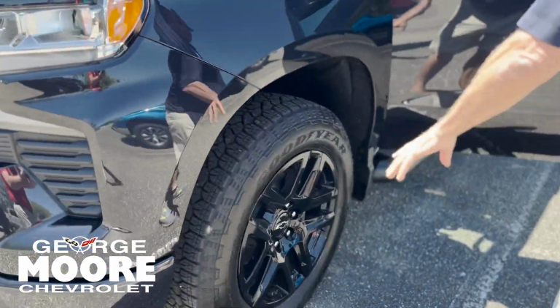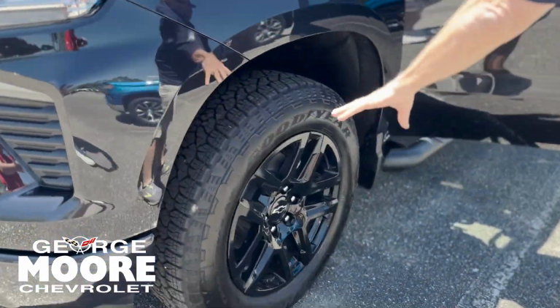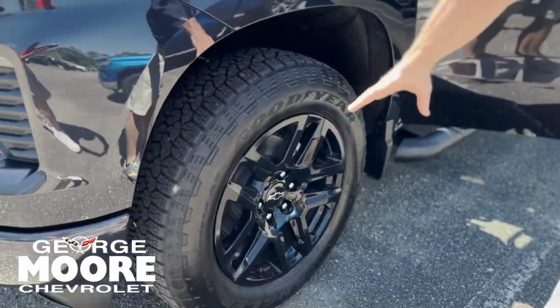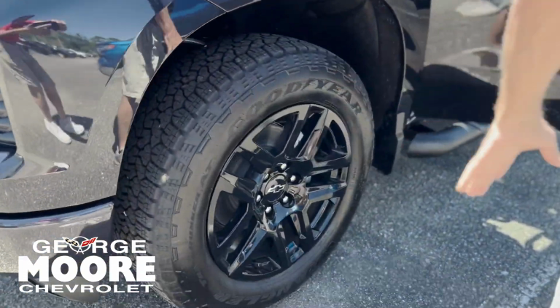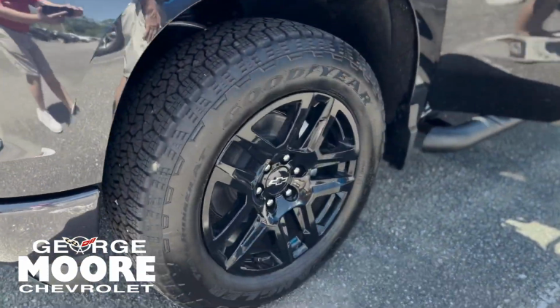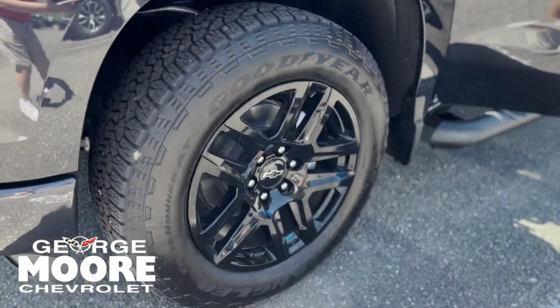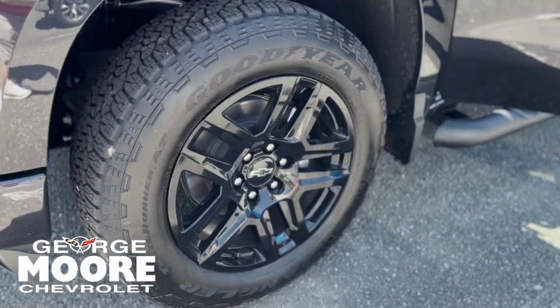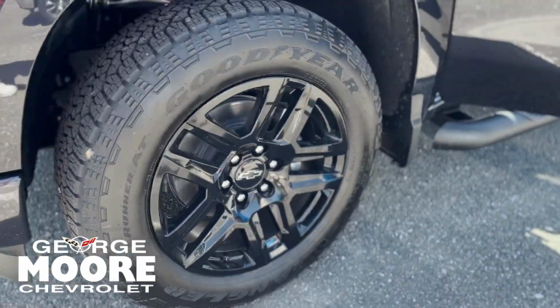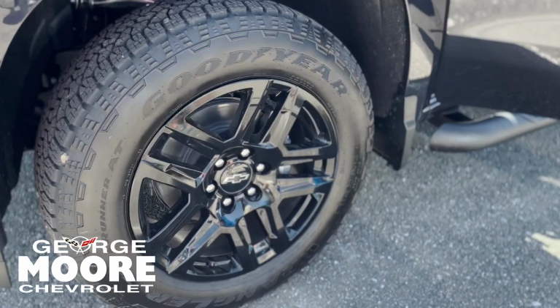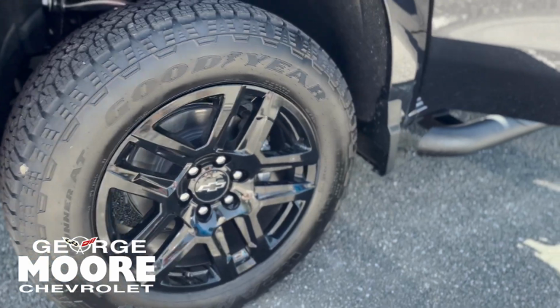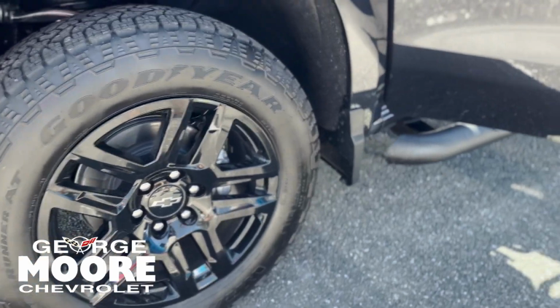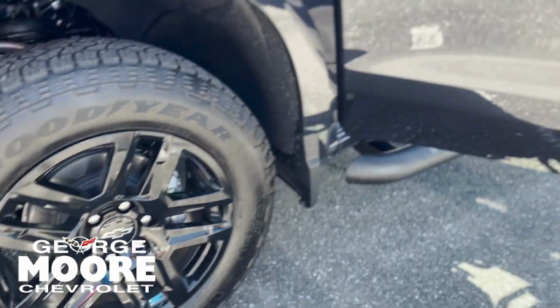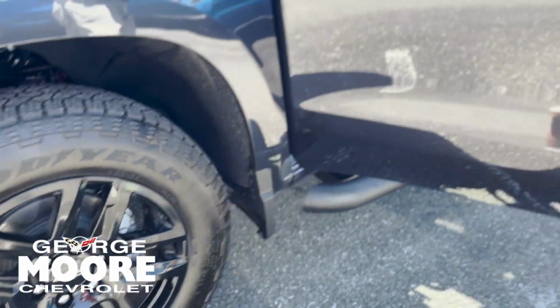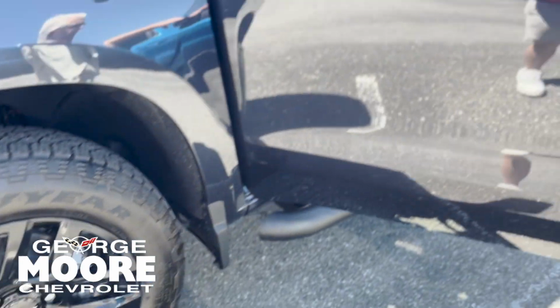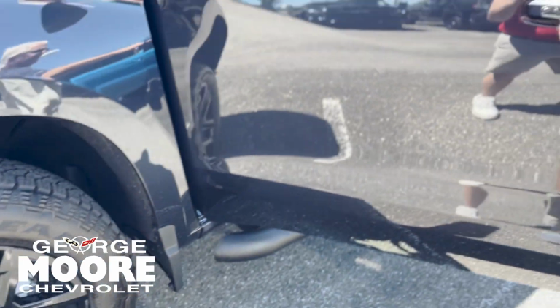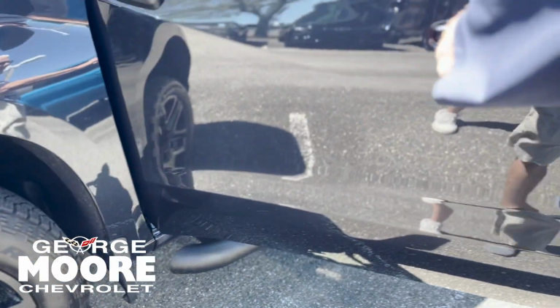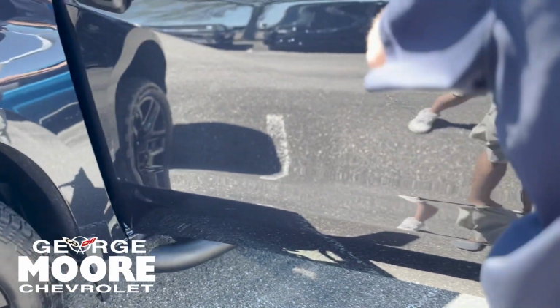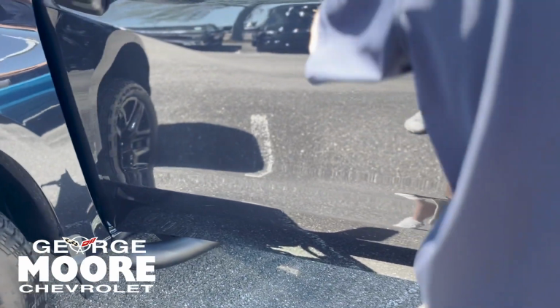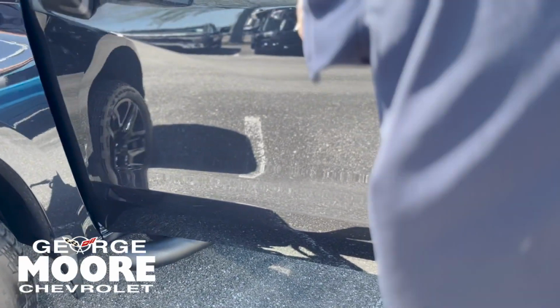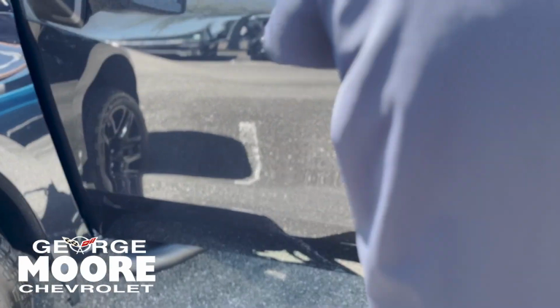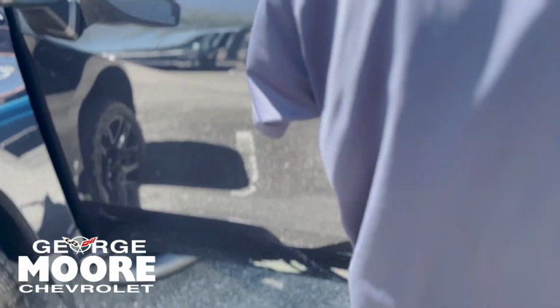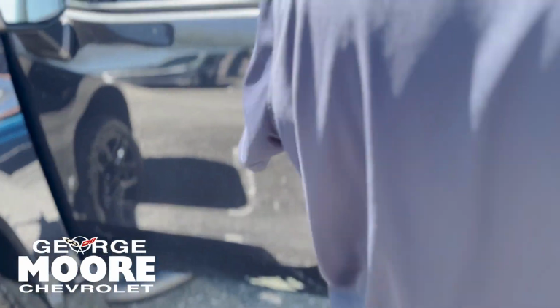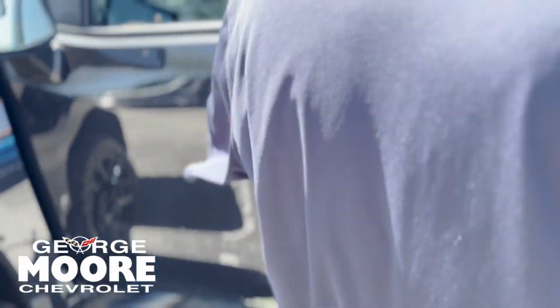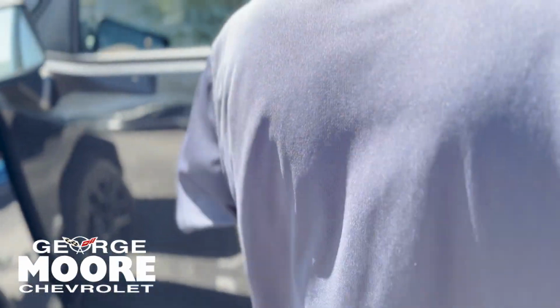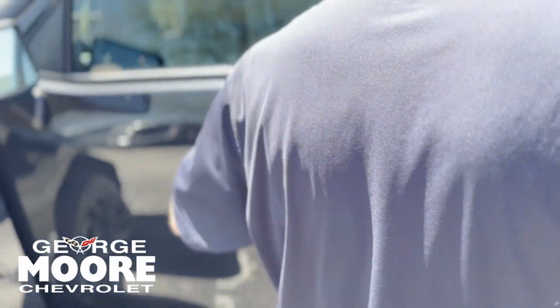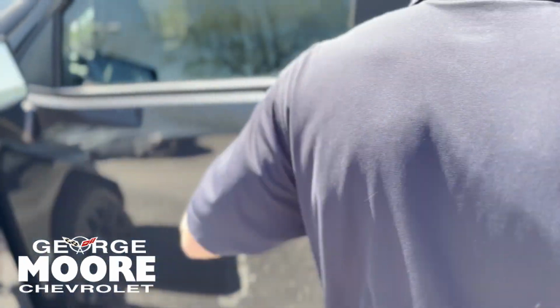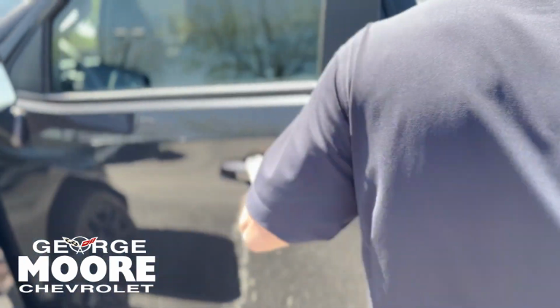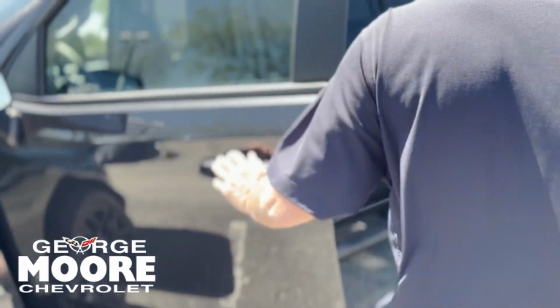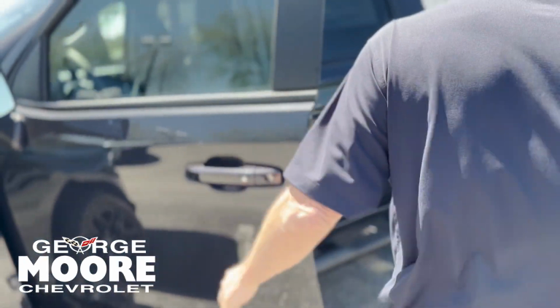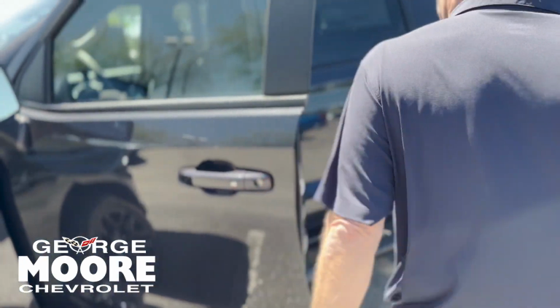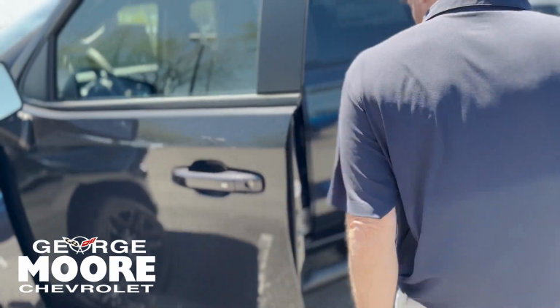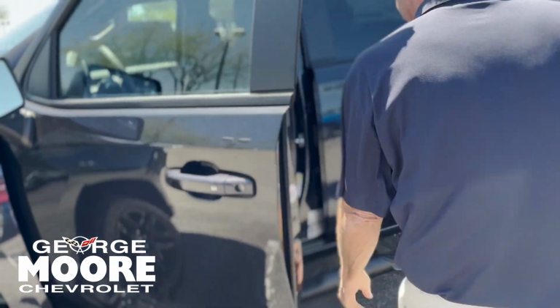Beautiful wheels and tires. Proximity key — hit it one time, opens one door; hit it again, opens up all four doors.